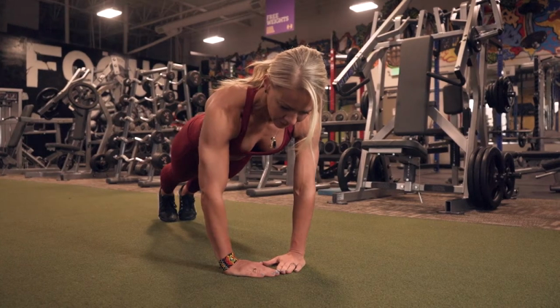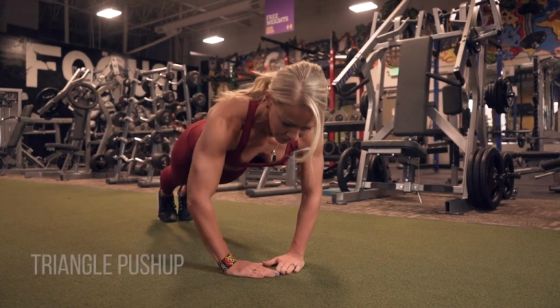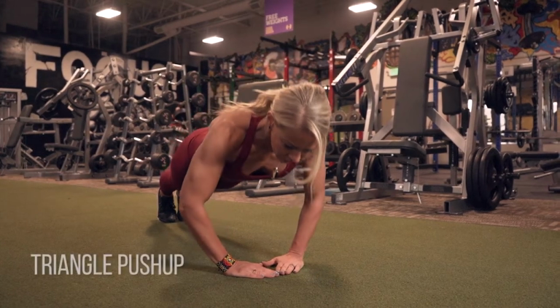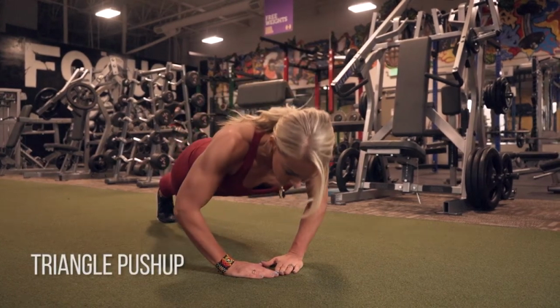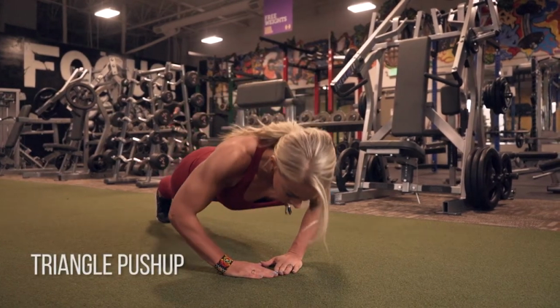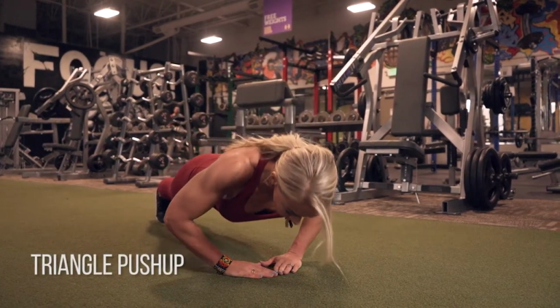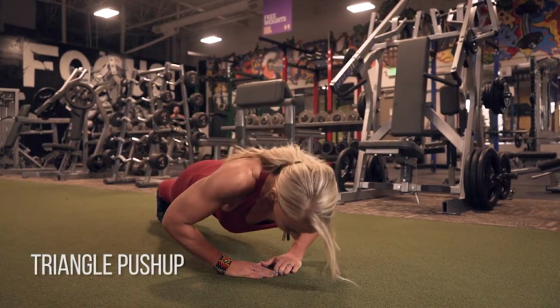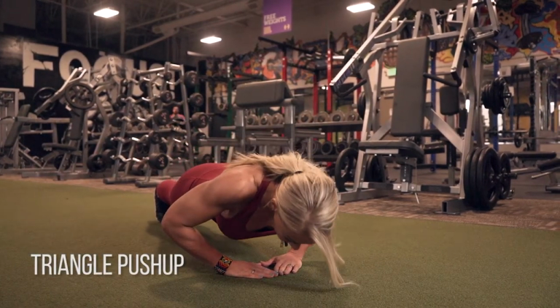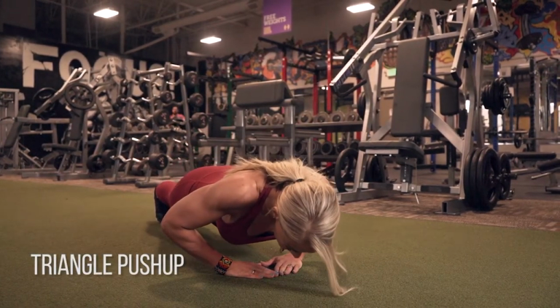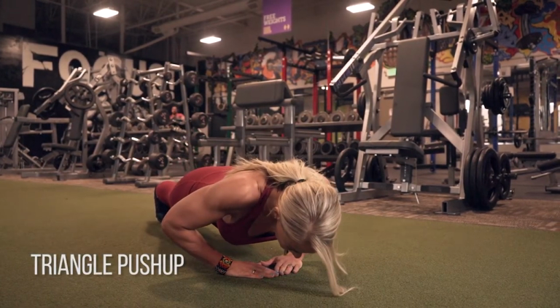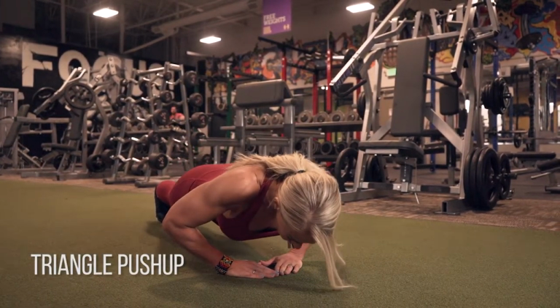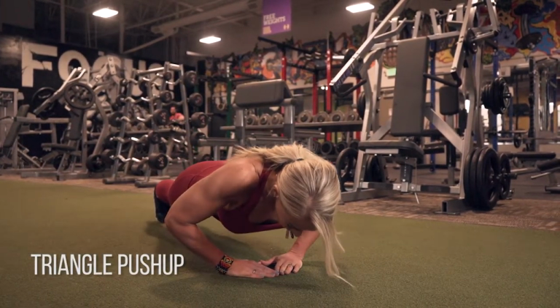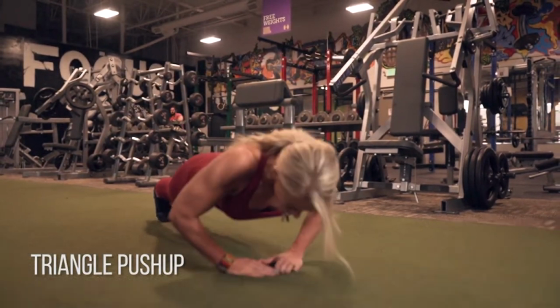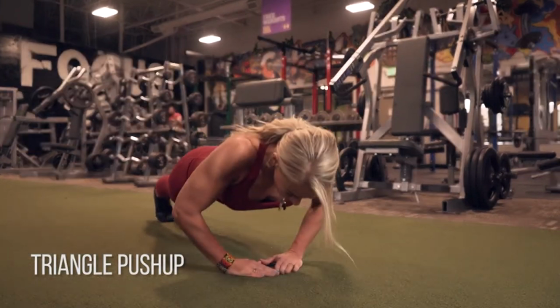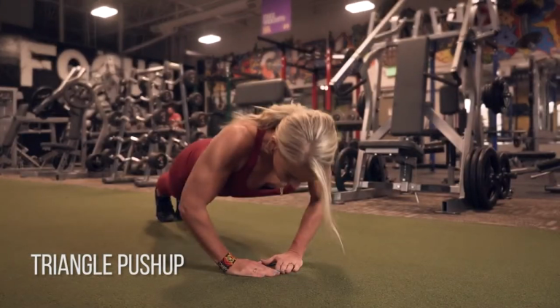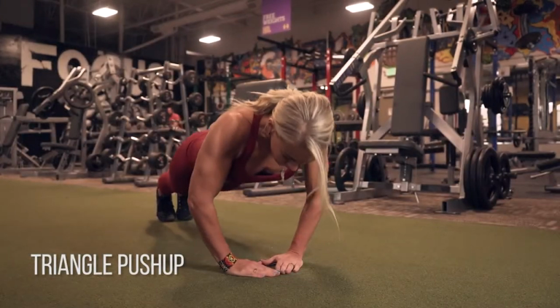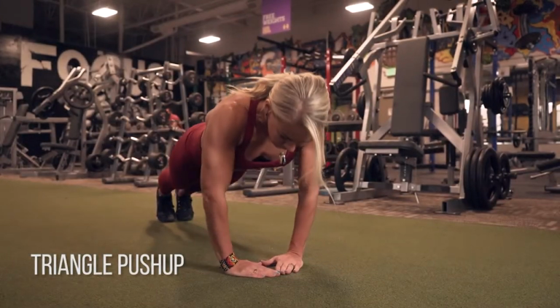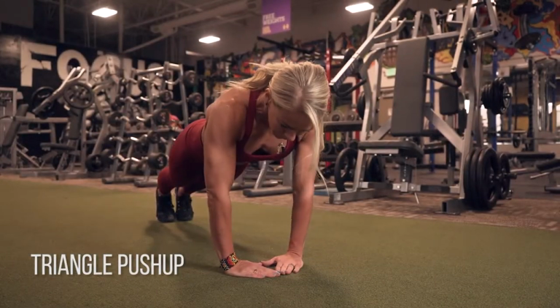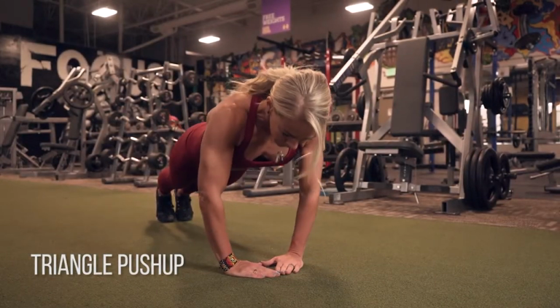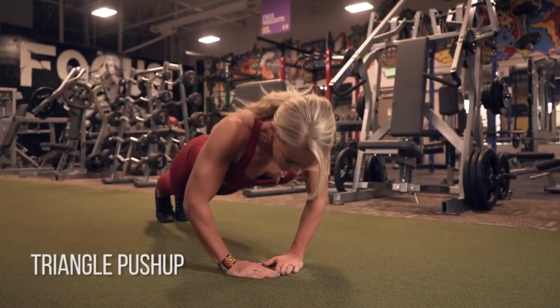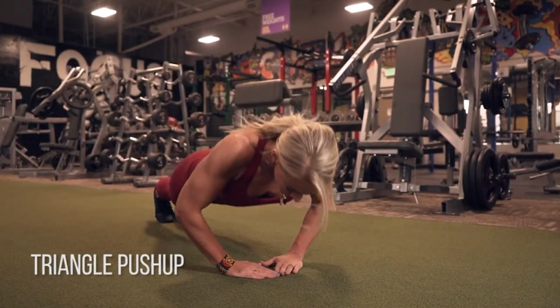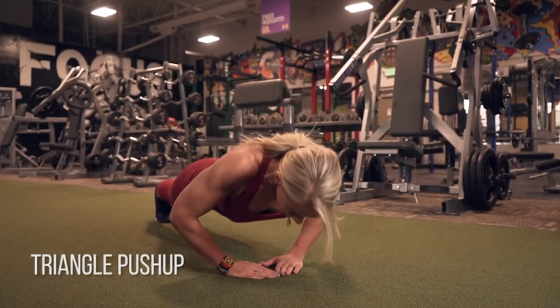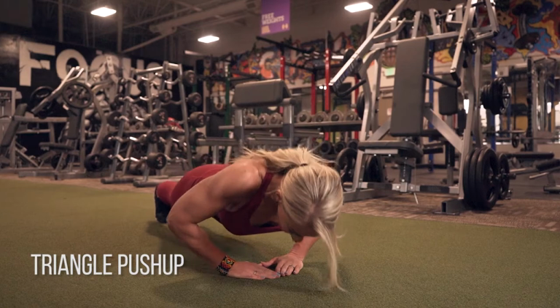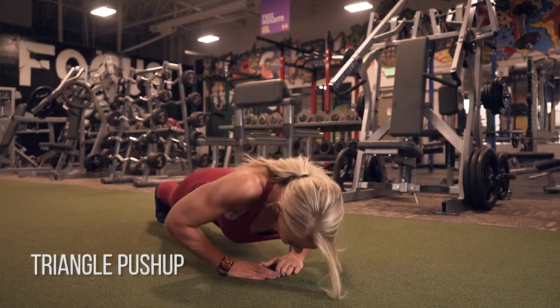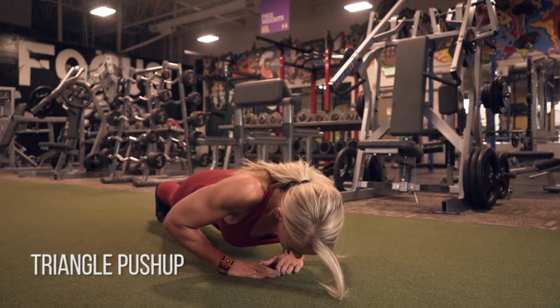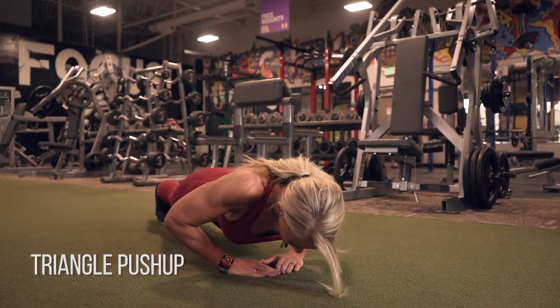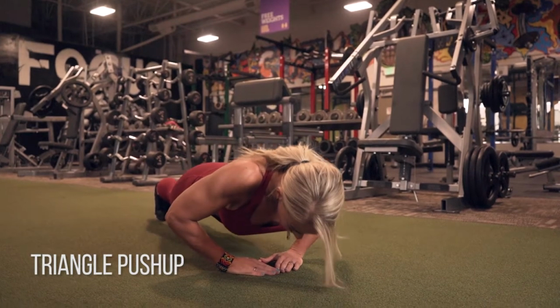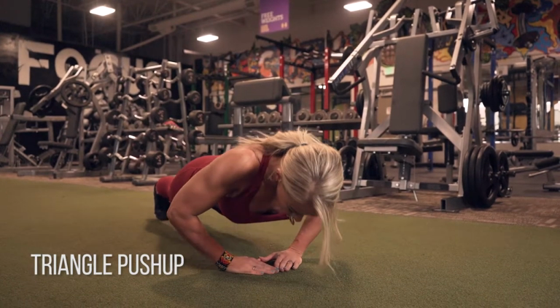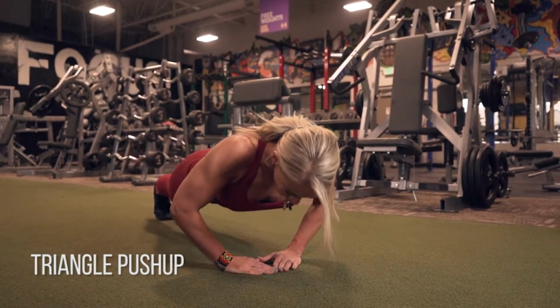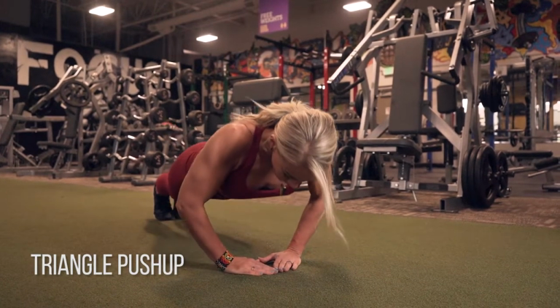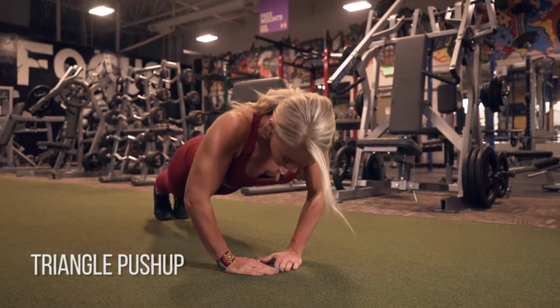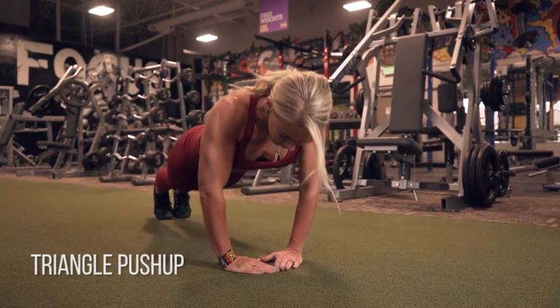A triangle push-up. These are a little bit more challenging than a traditional push-up, so if you can't do these, just do a normal push-up.